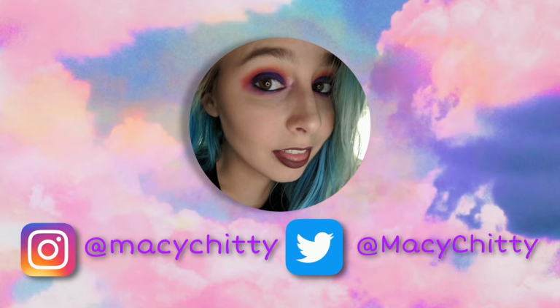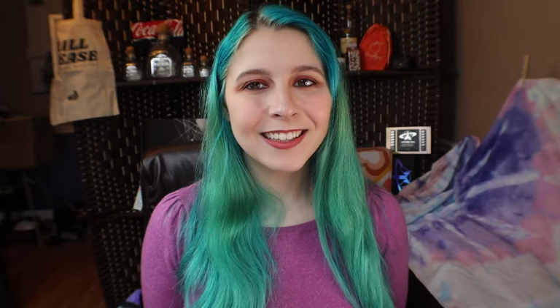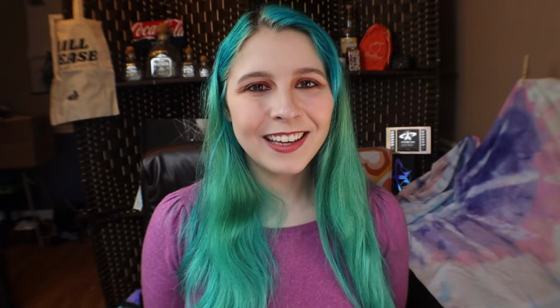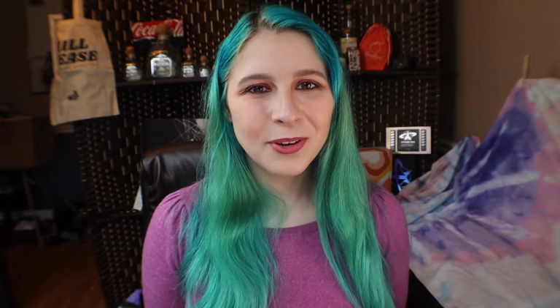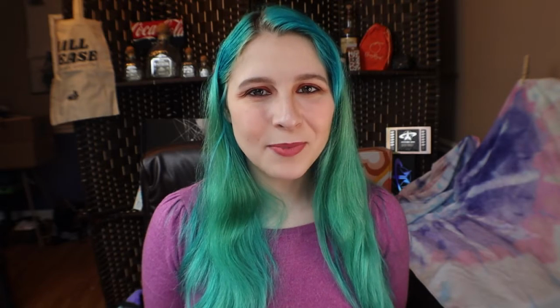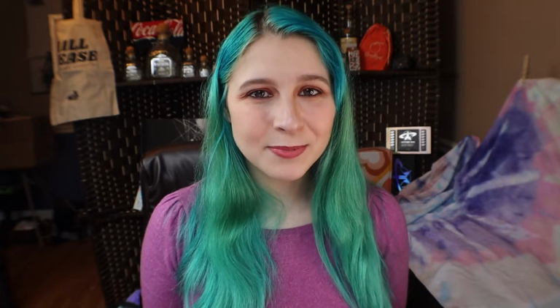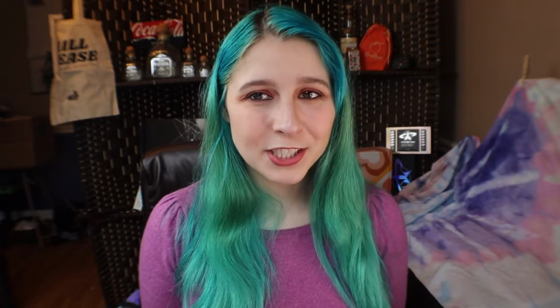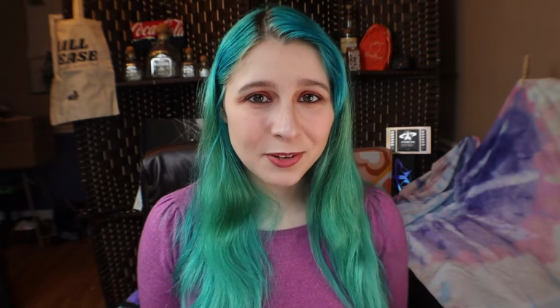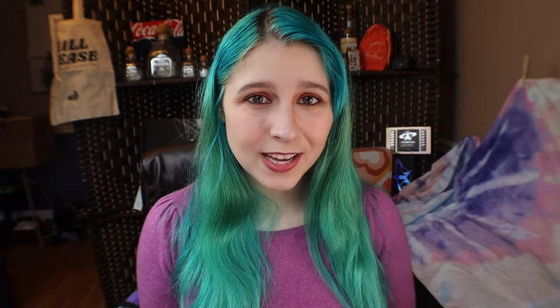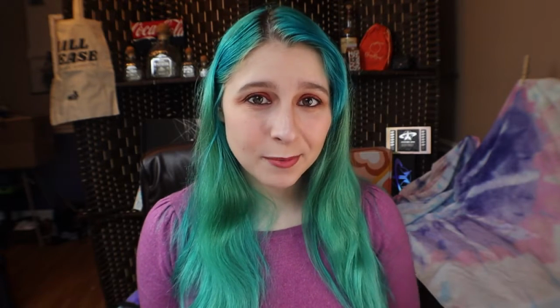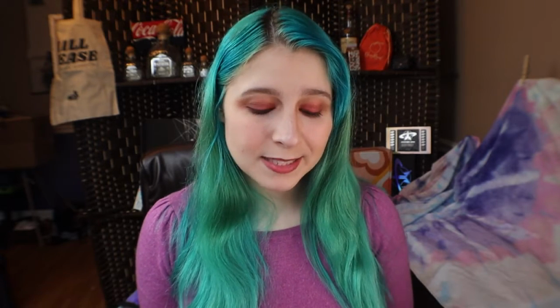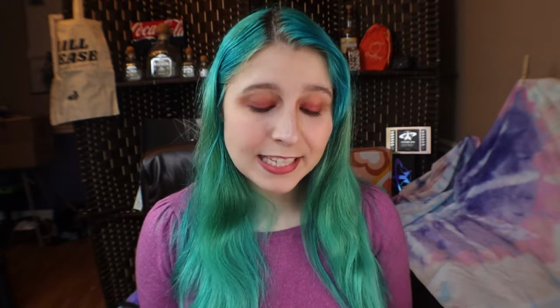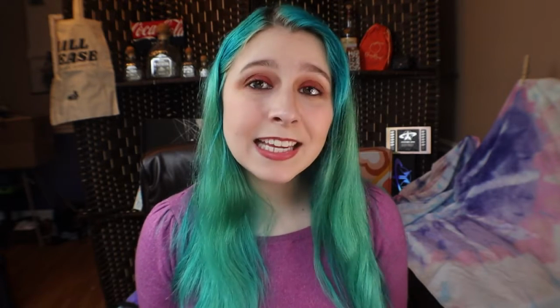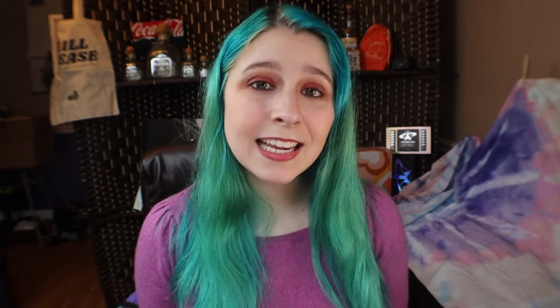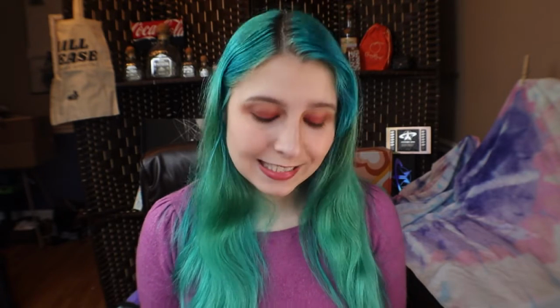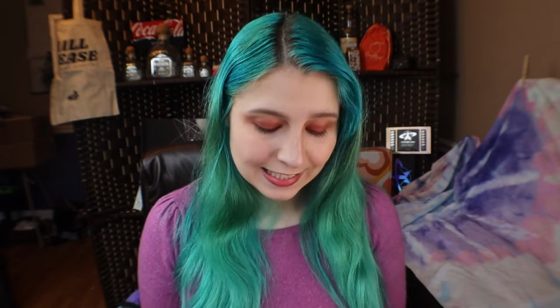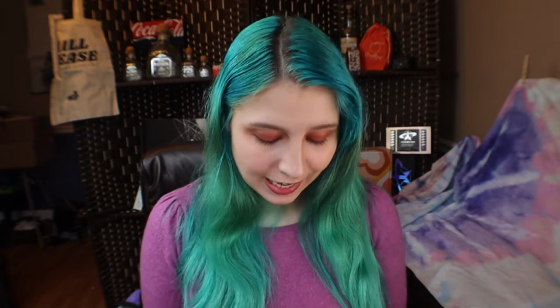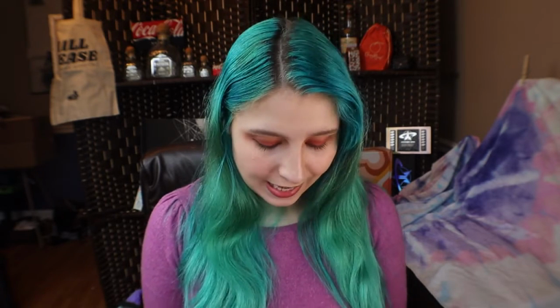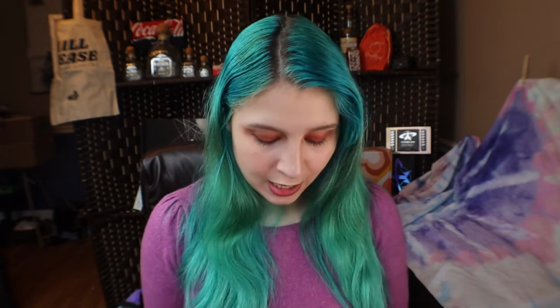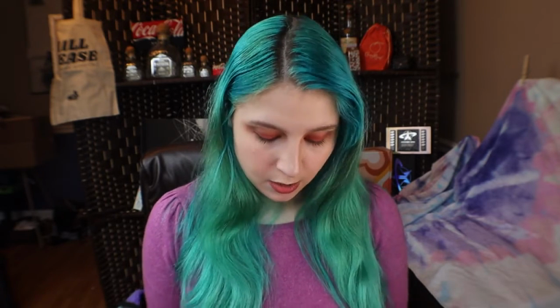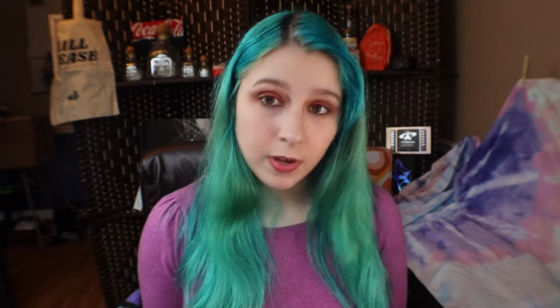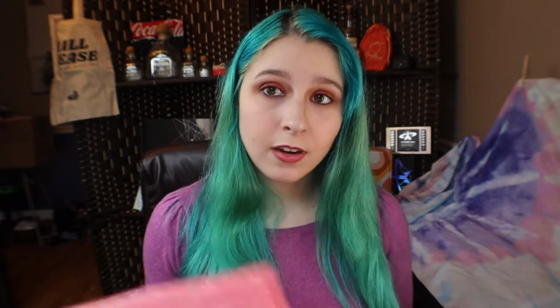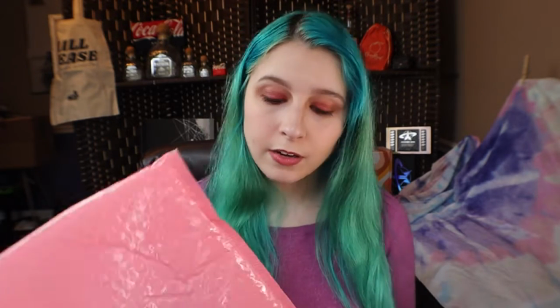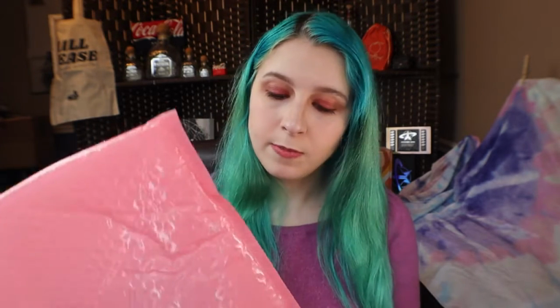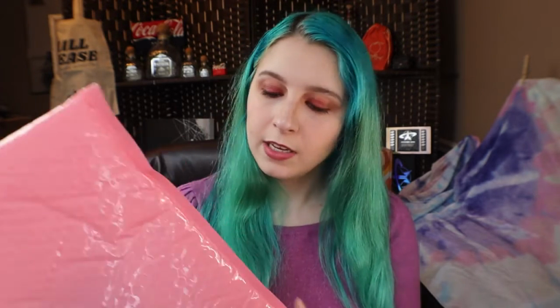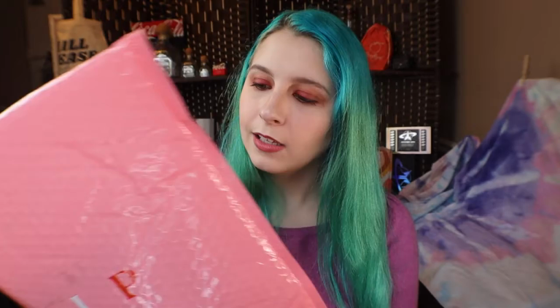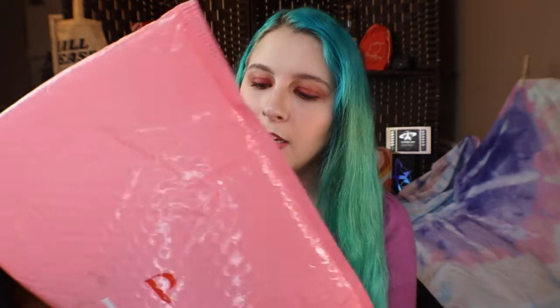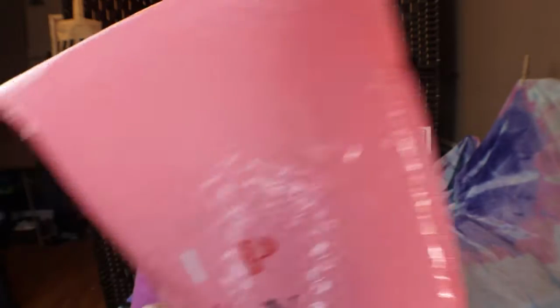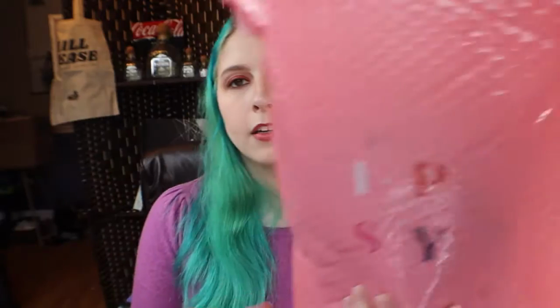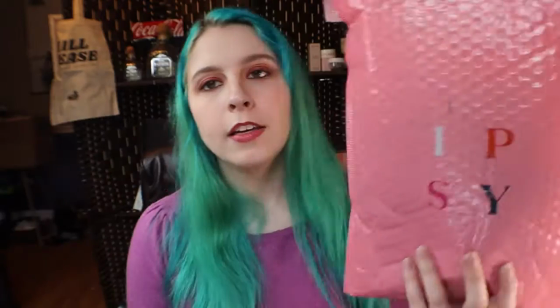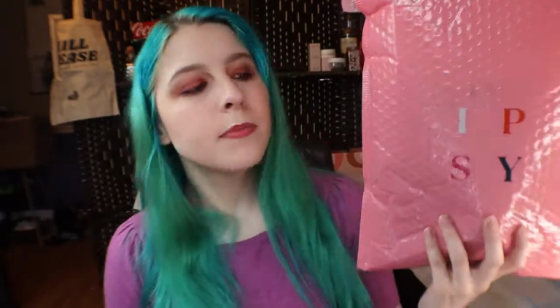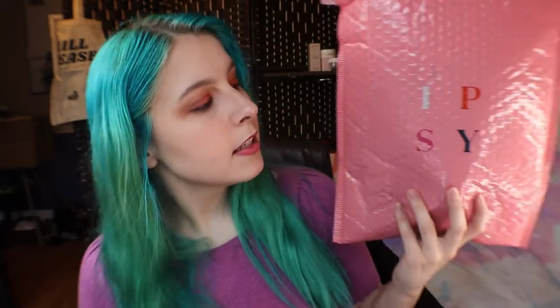Hey, welcome back to my channel. My name is Macy and today we are opening the Ipsy.